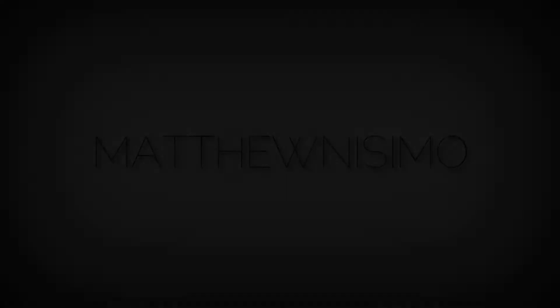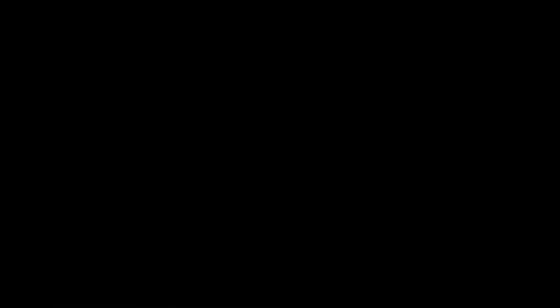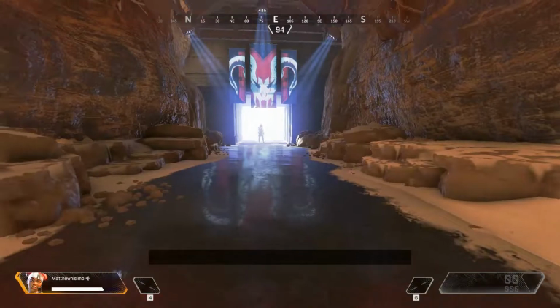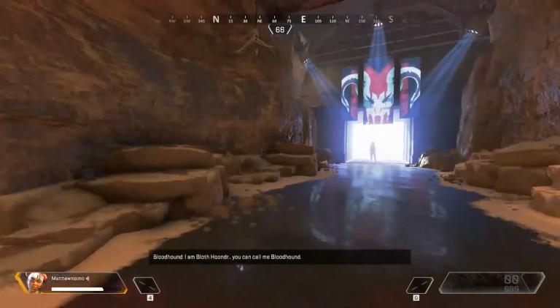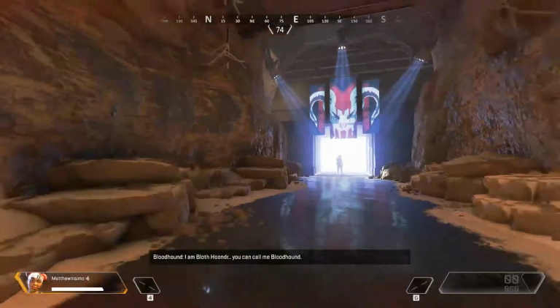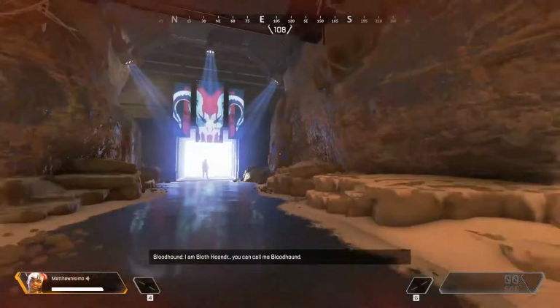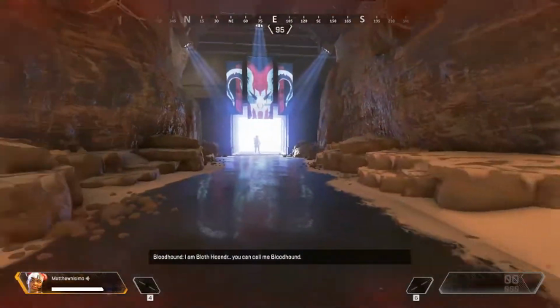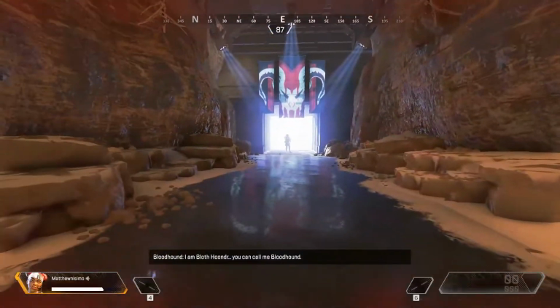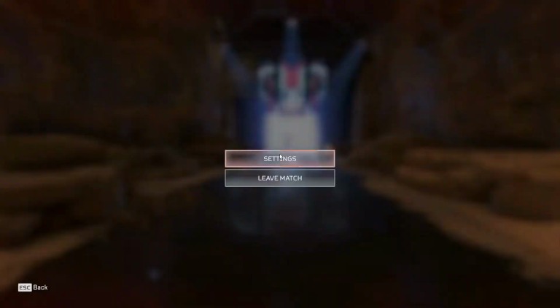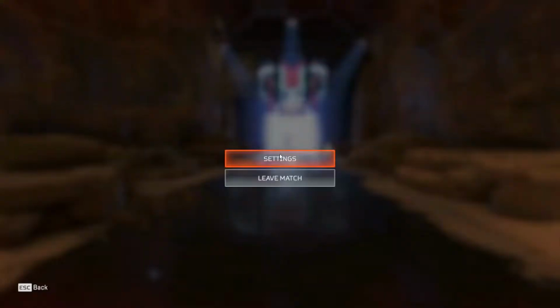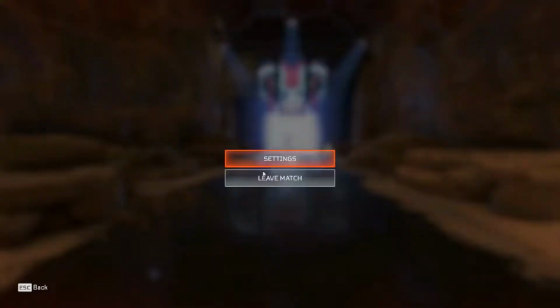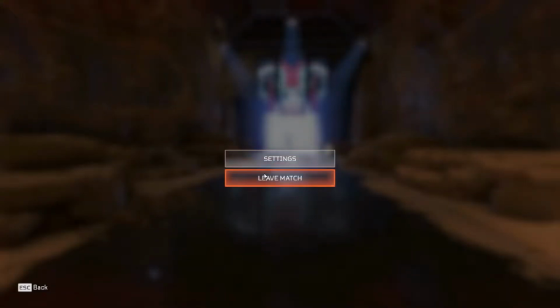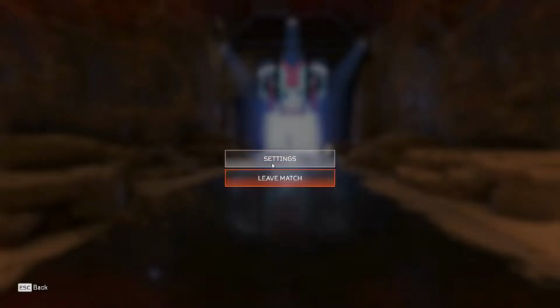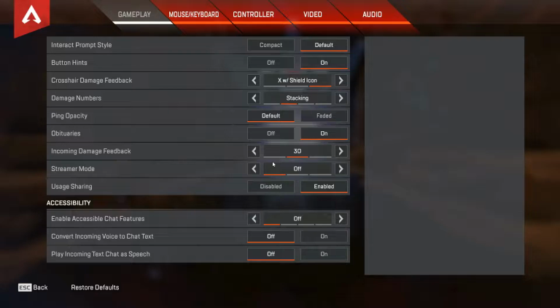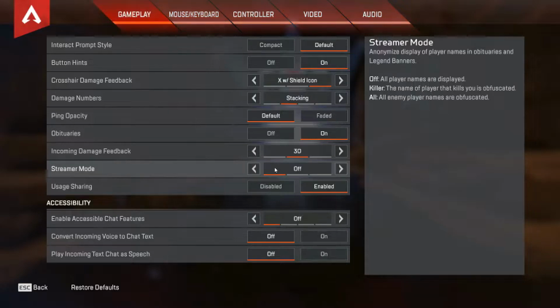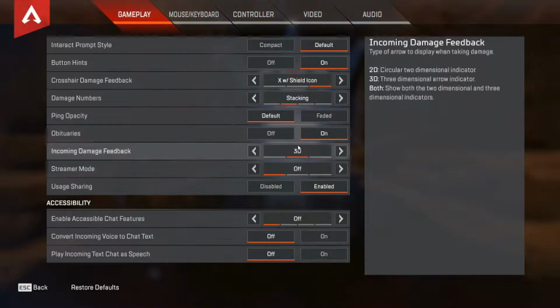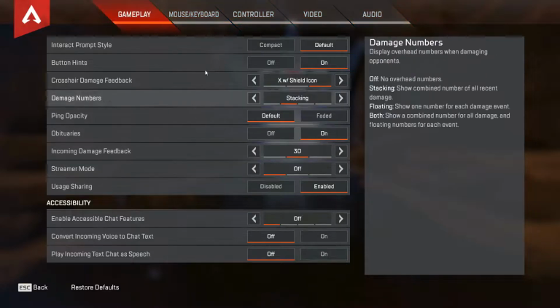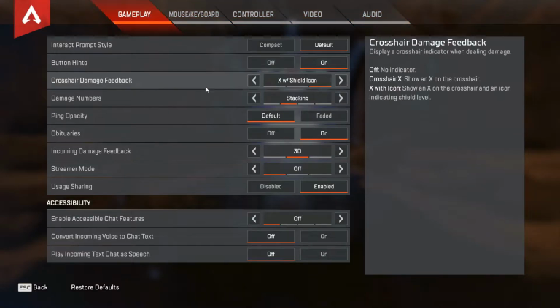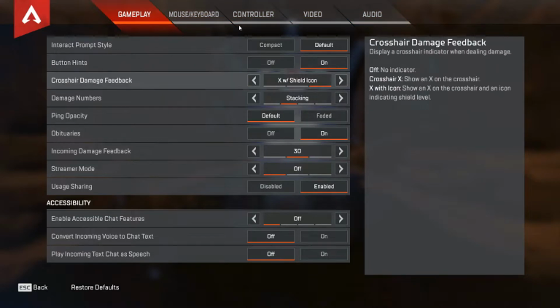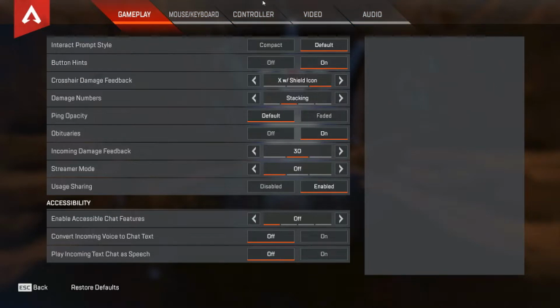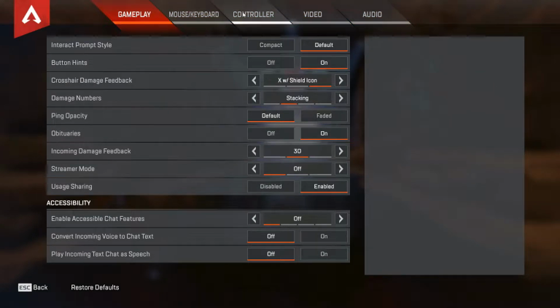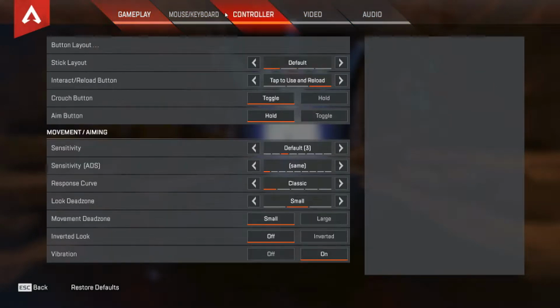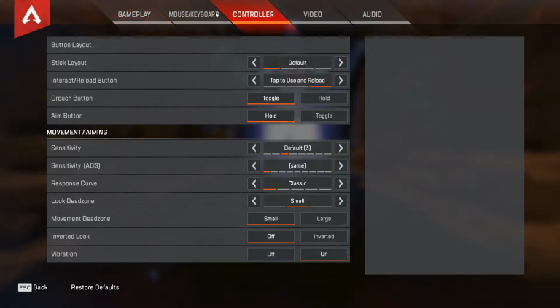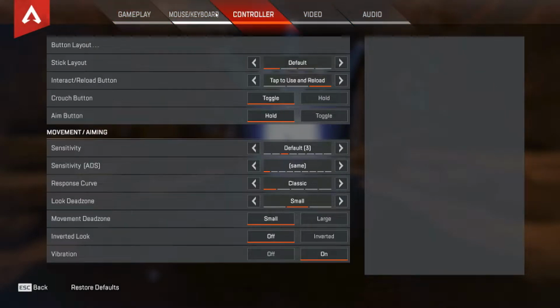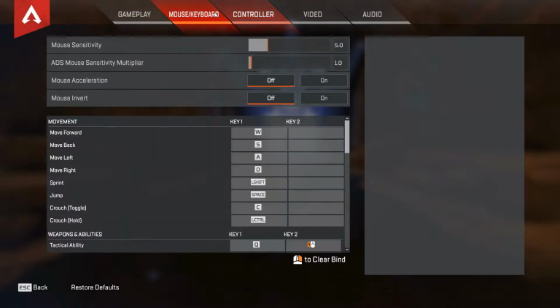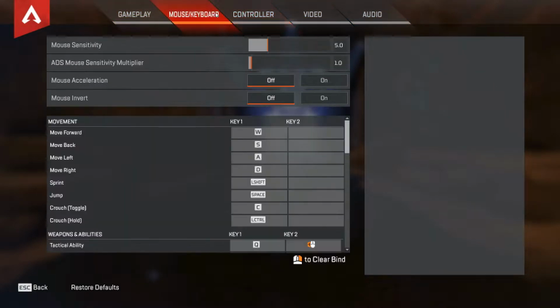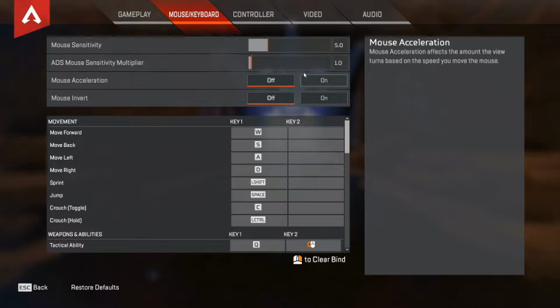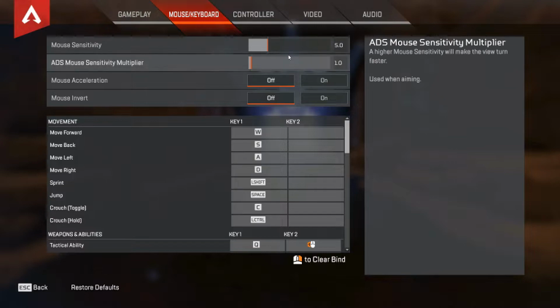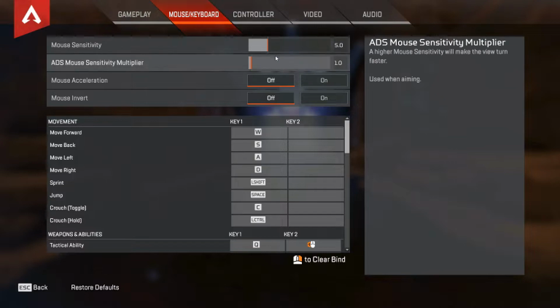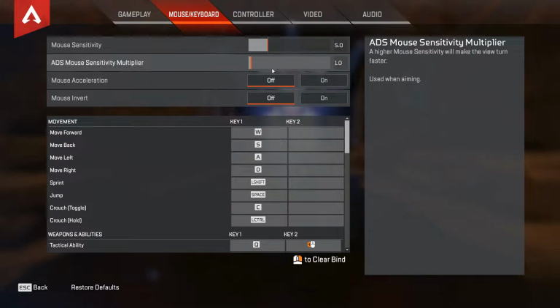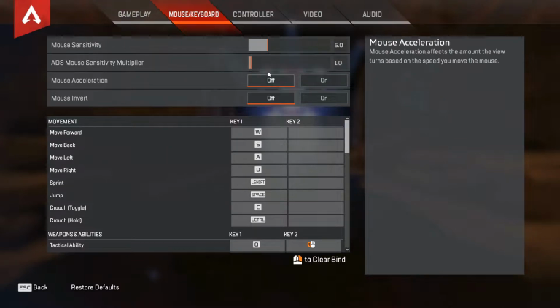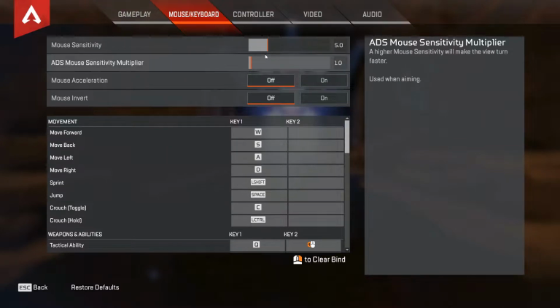I am Bluthundir. You can call me Bloodhound. Let us begin with basic movement. Complete the checklist on your HUD.